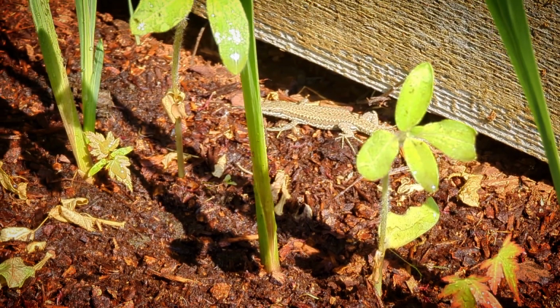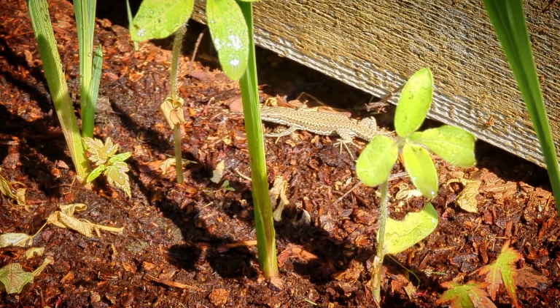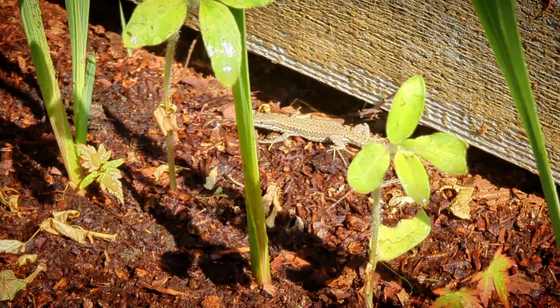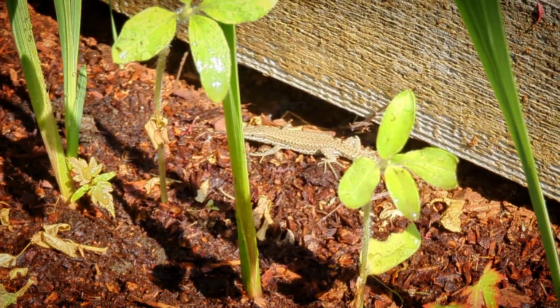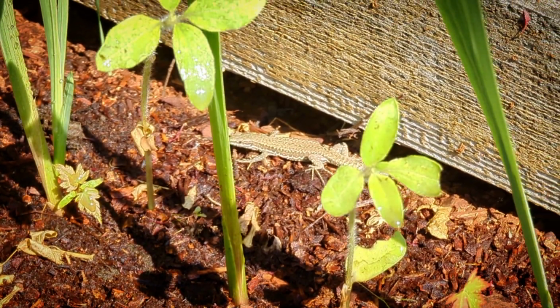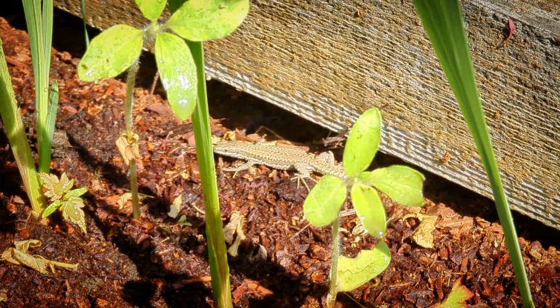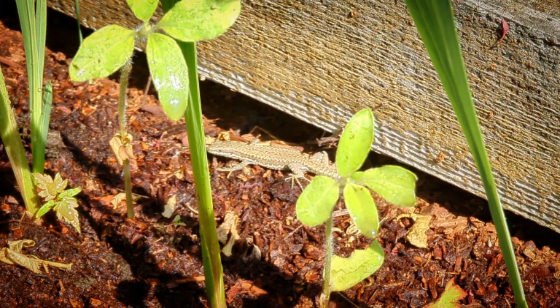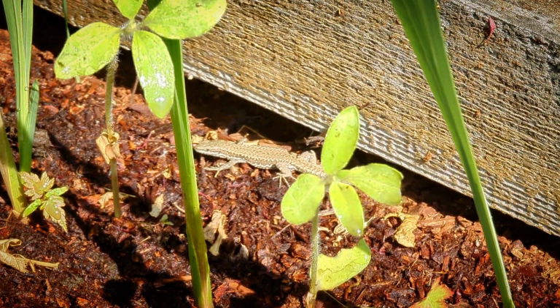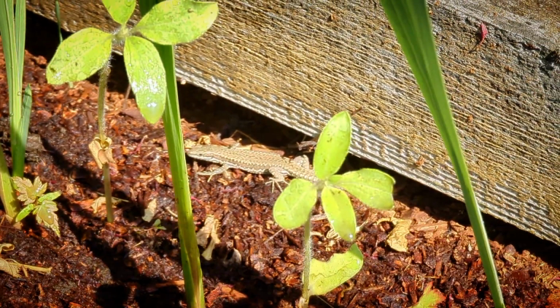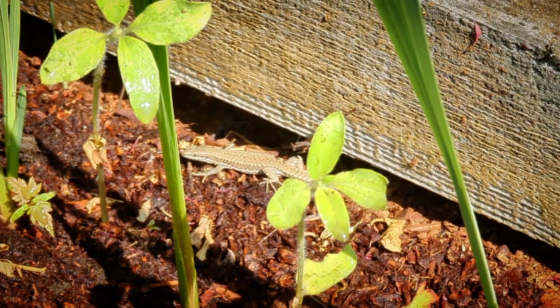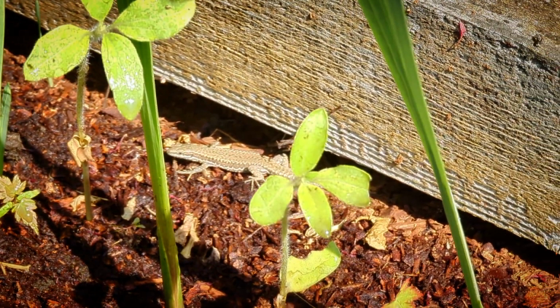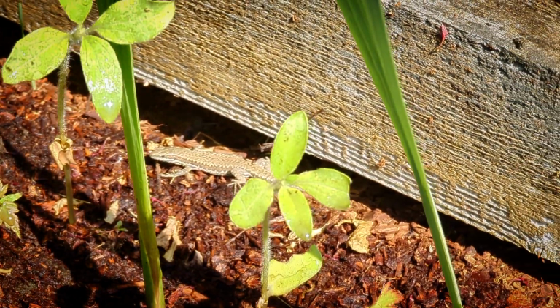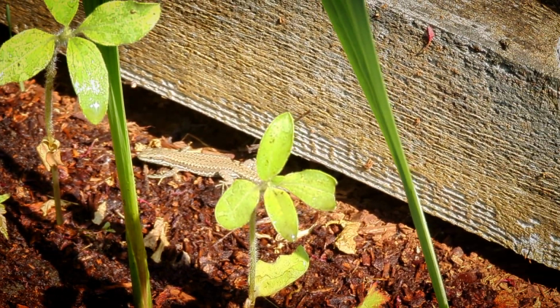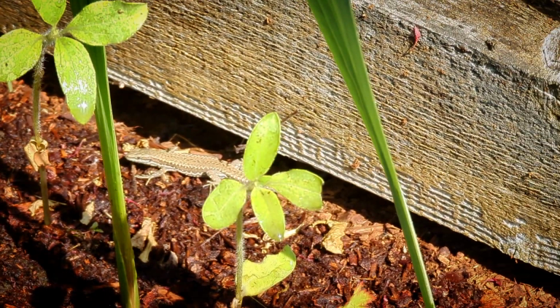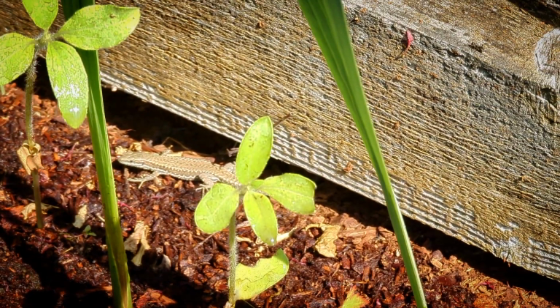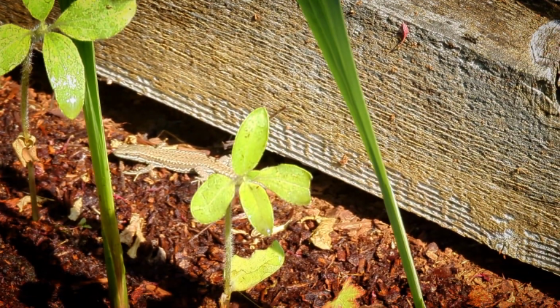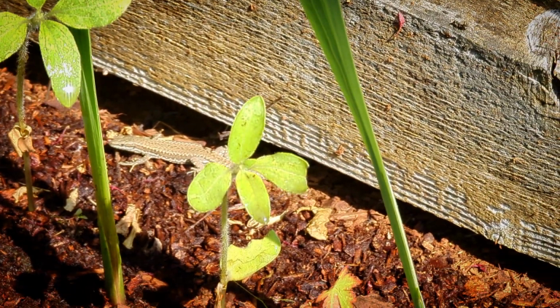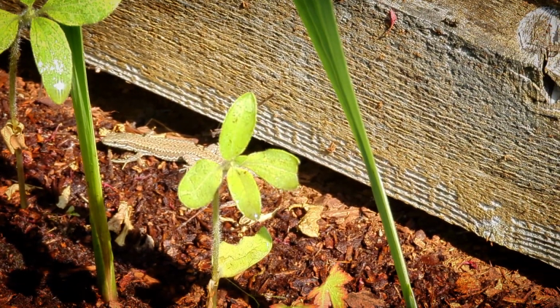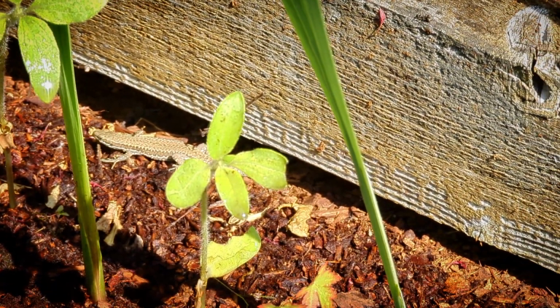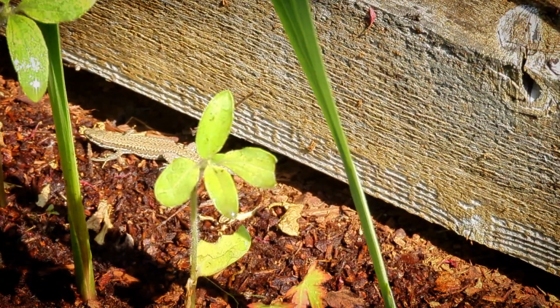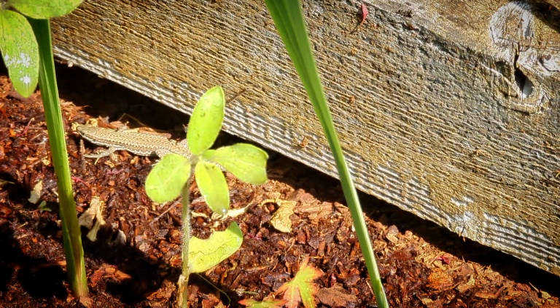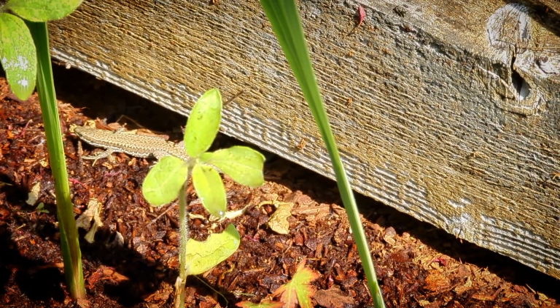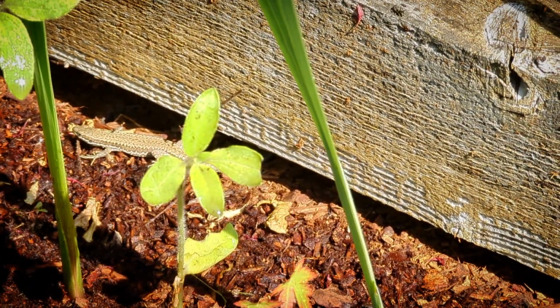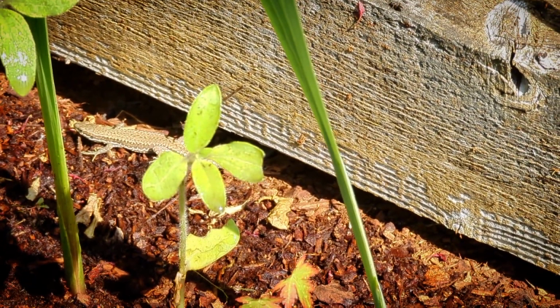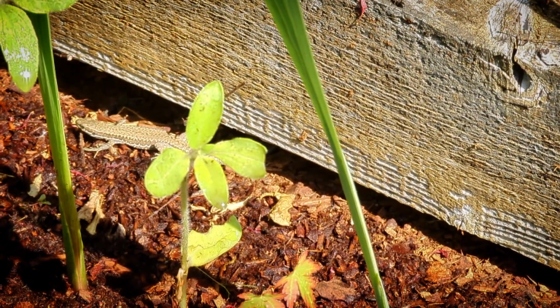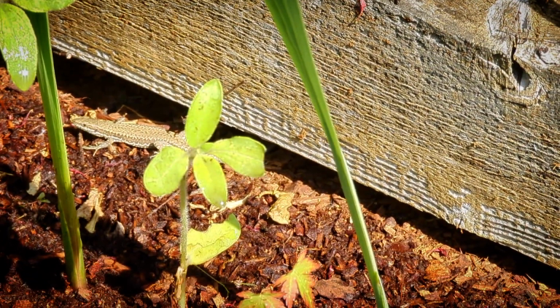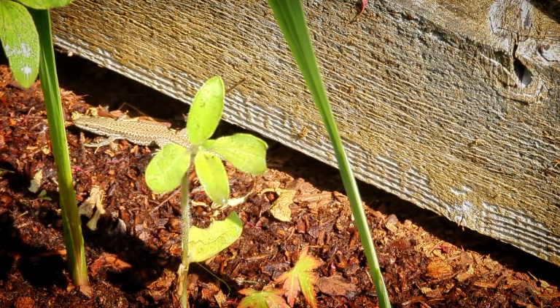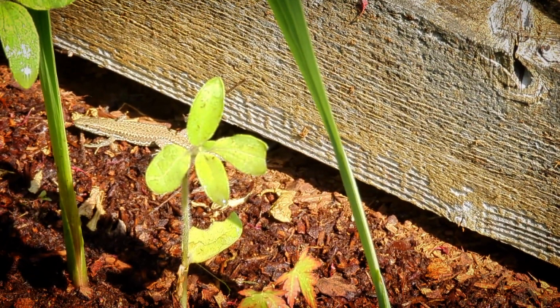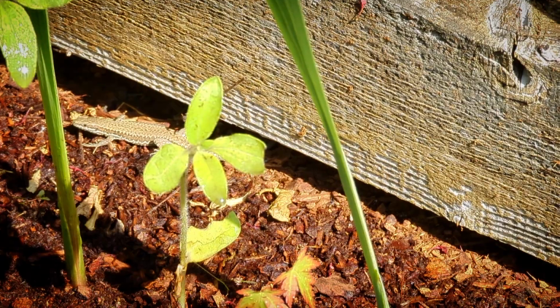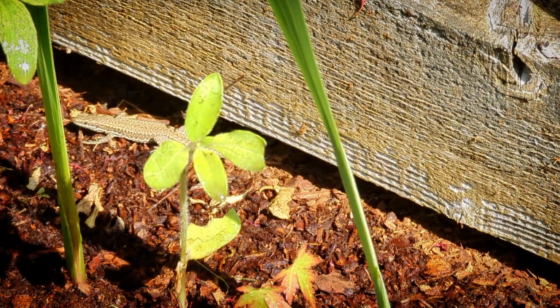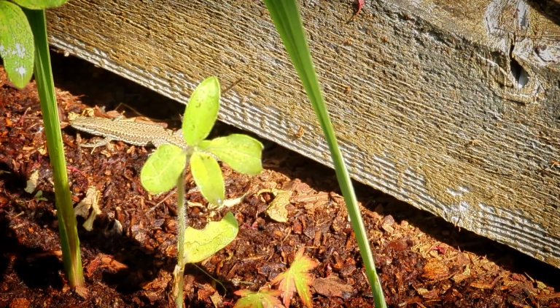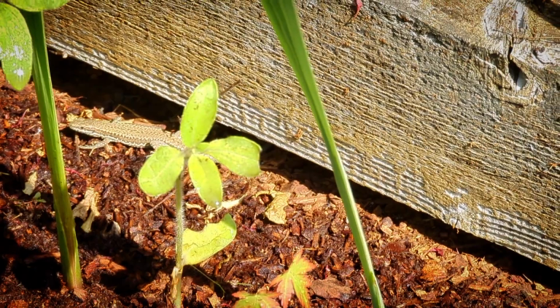So, so cute. I hope it has a family here somewhere. I absolutely love lizards — they are the coolest creatures, so cute.